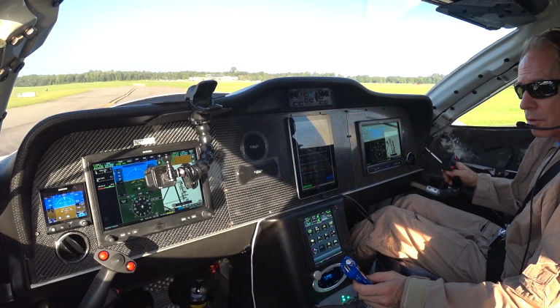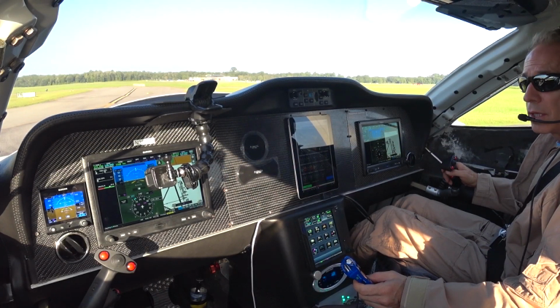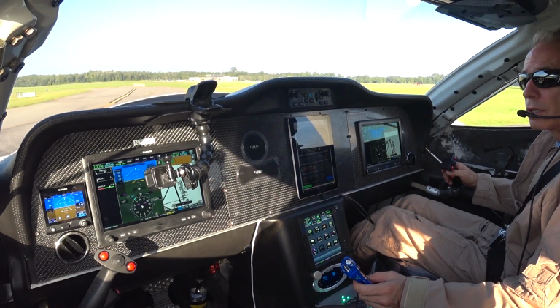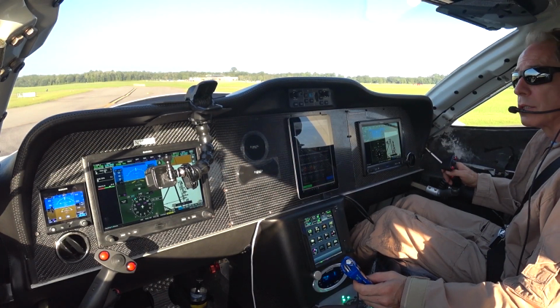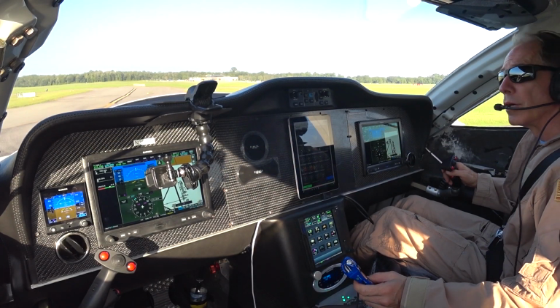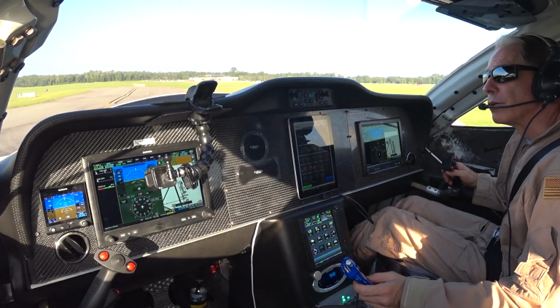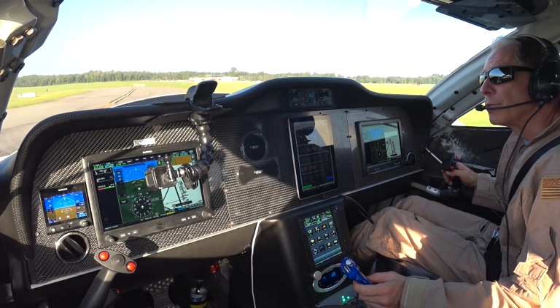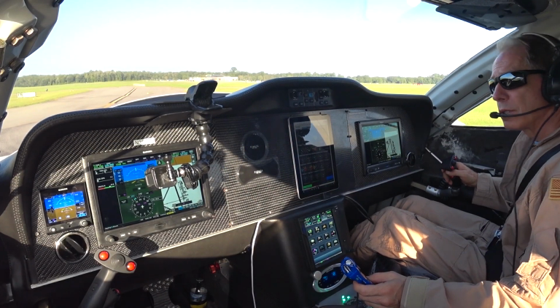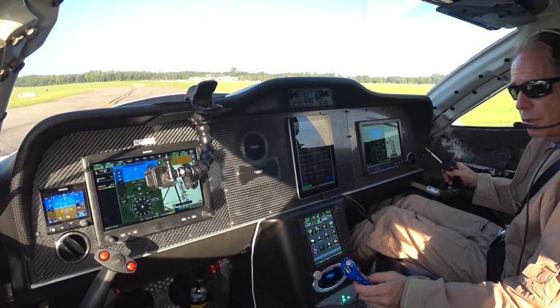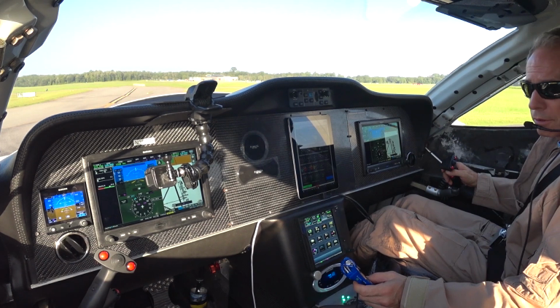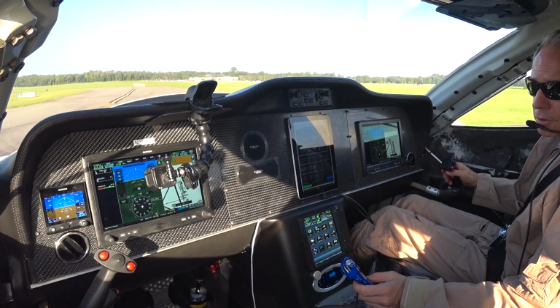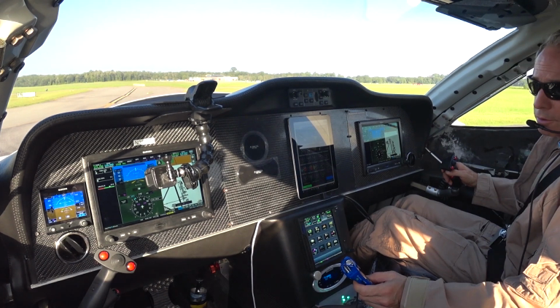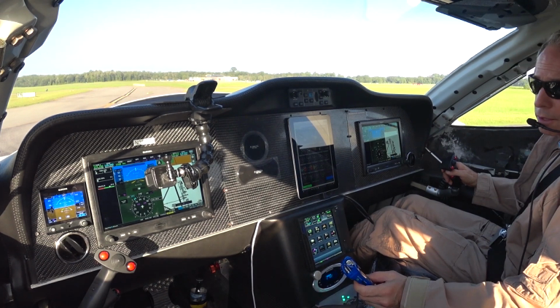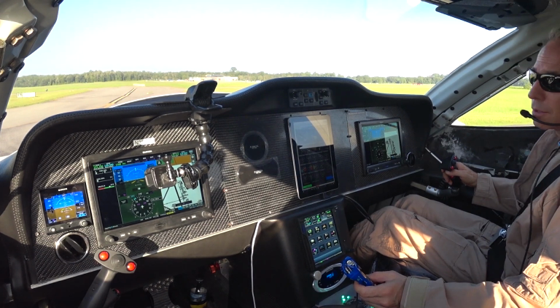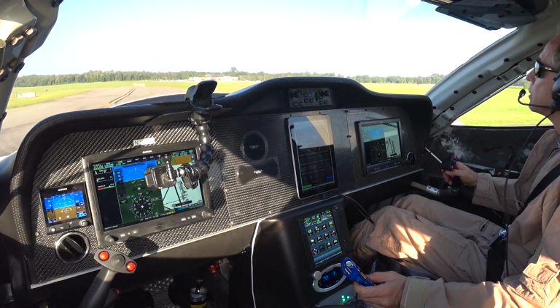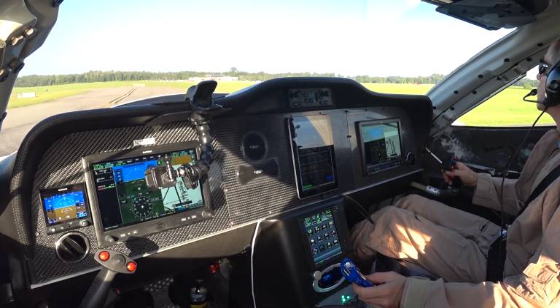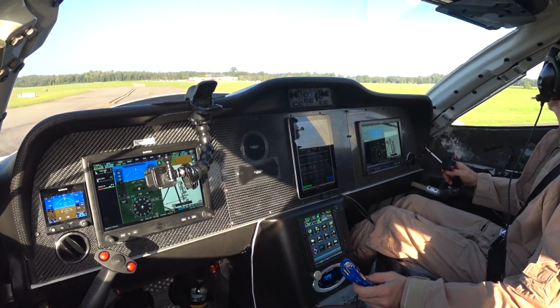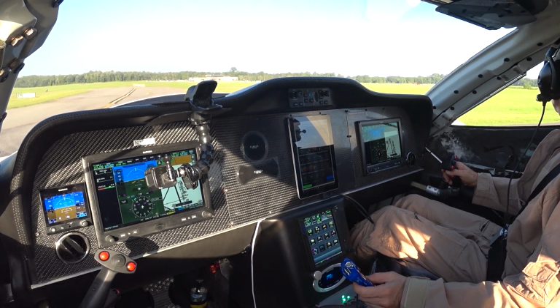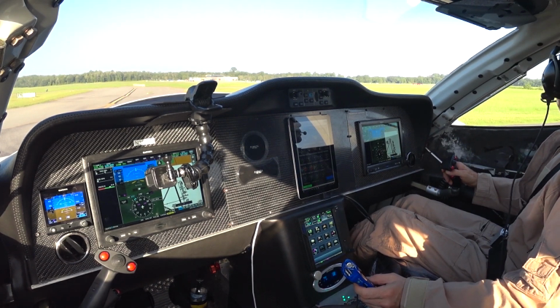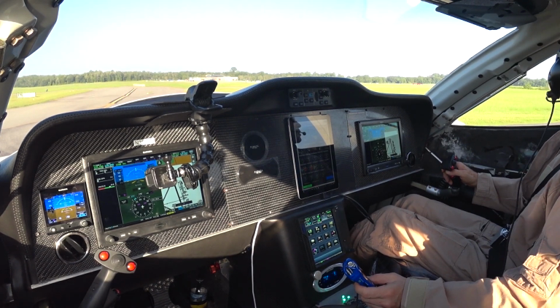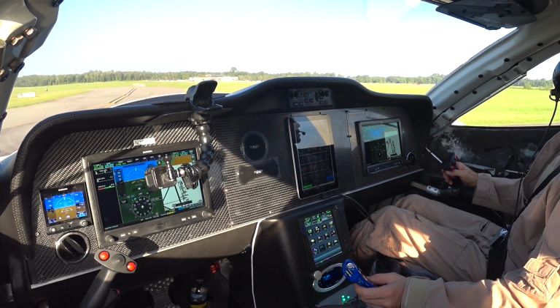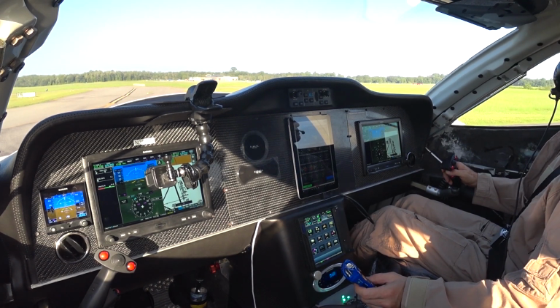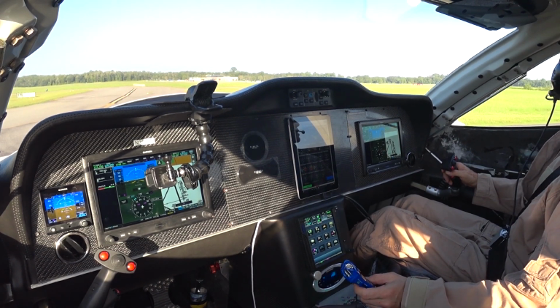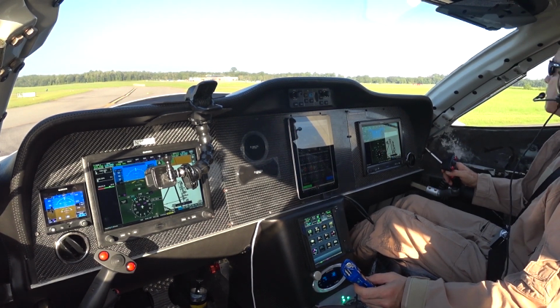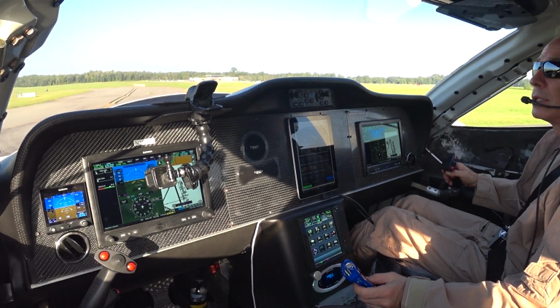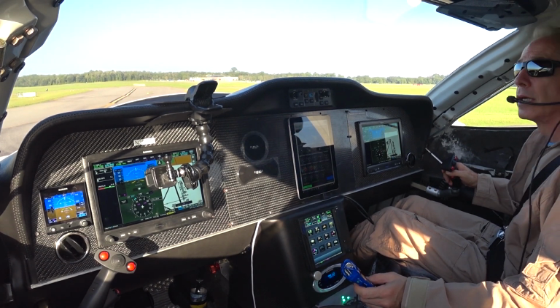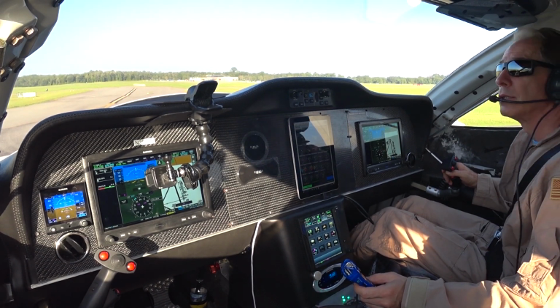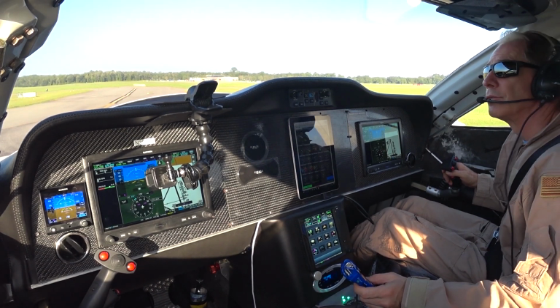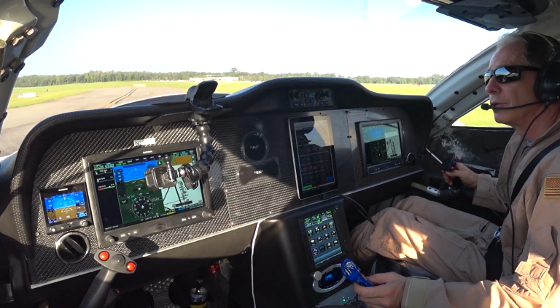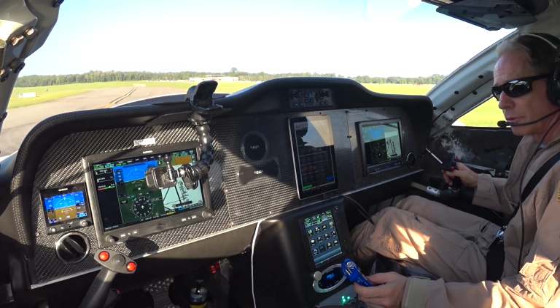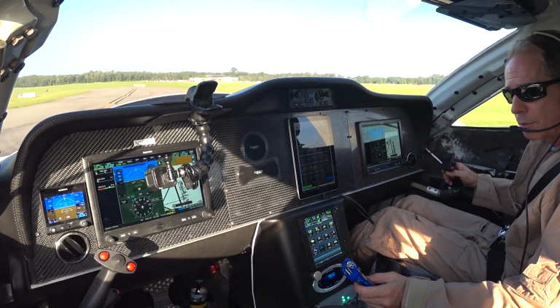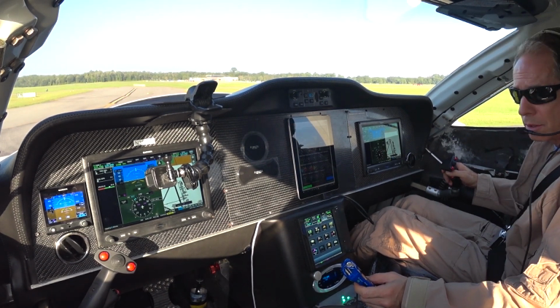We are on the ground, Raptor 352, Tango Delta at the north ramp. We'd like to taxi to the active for the option.